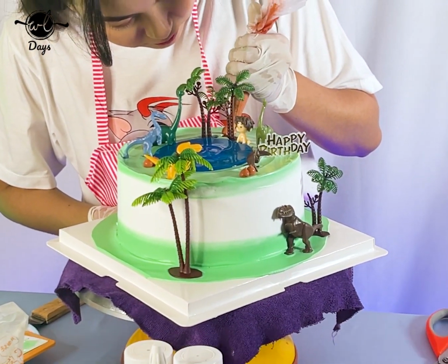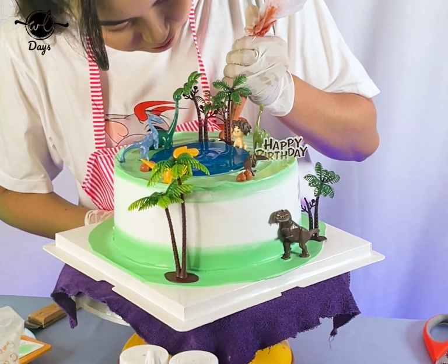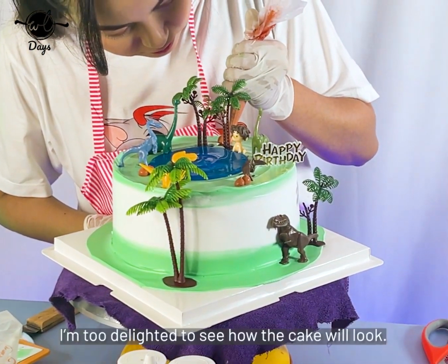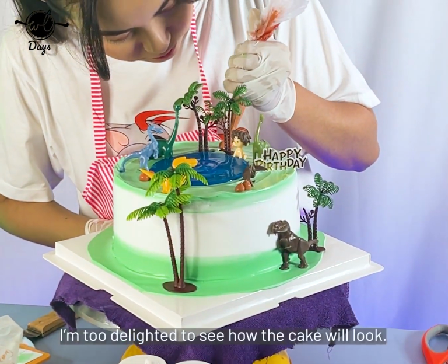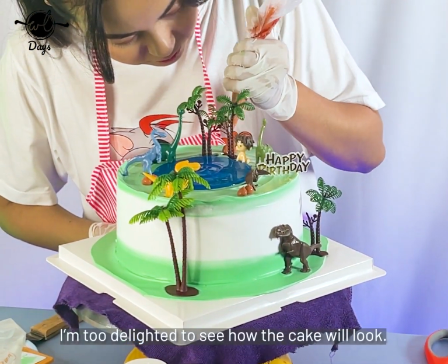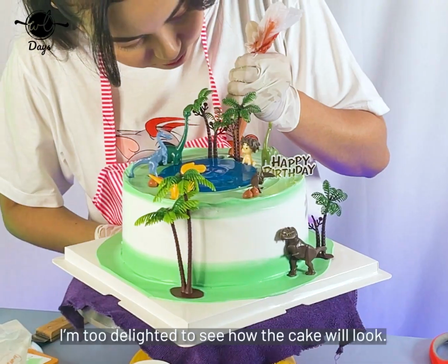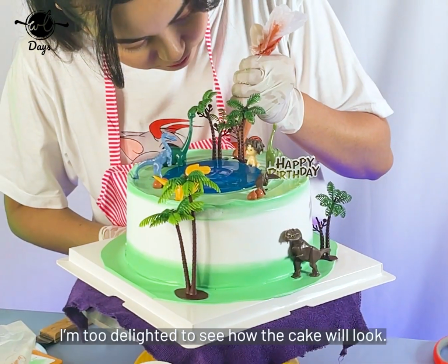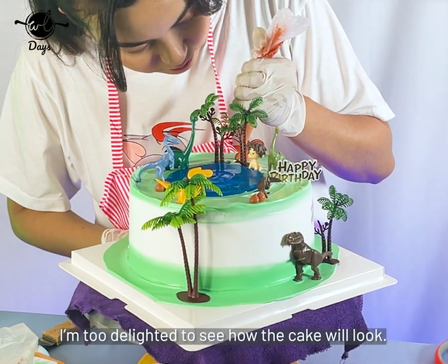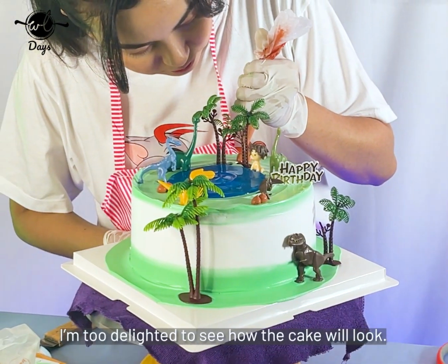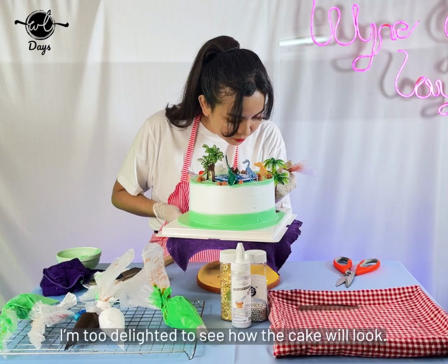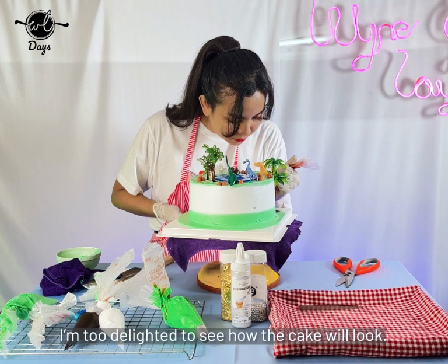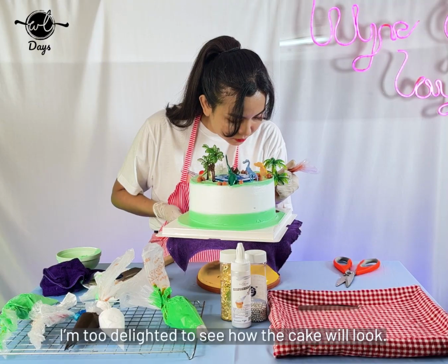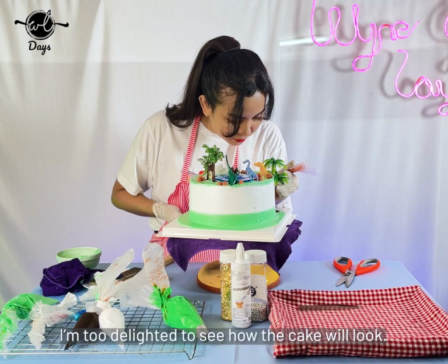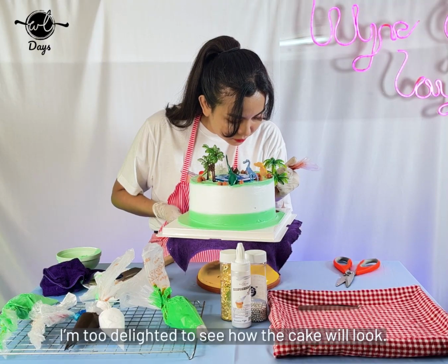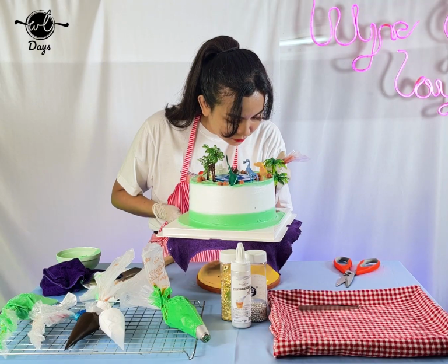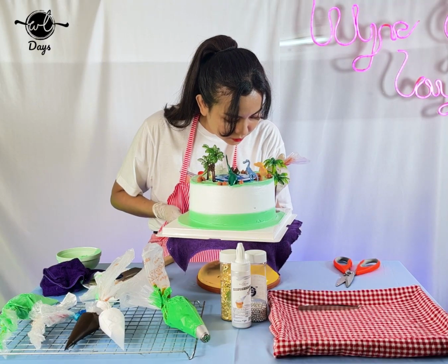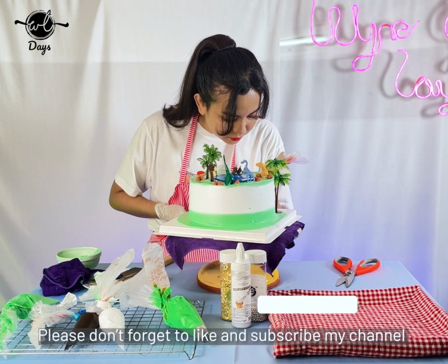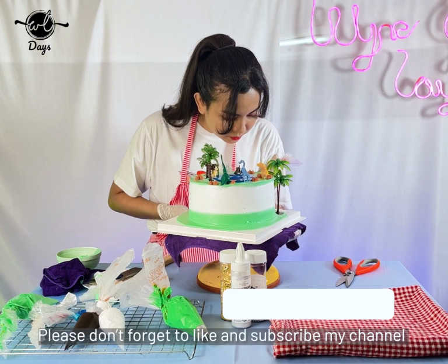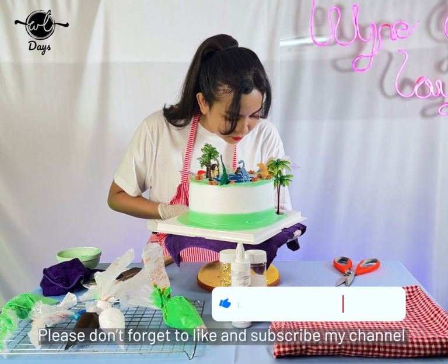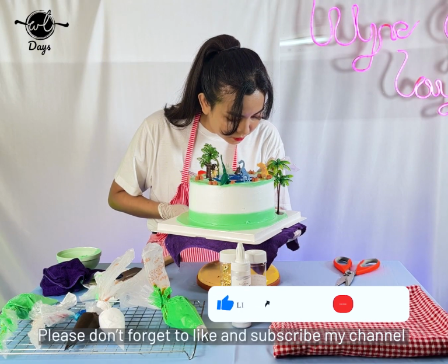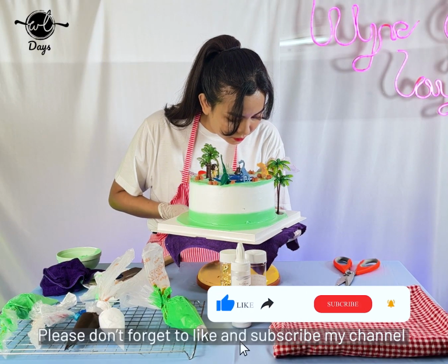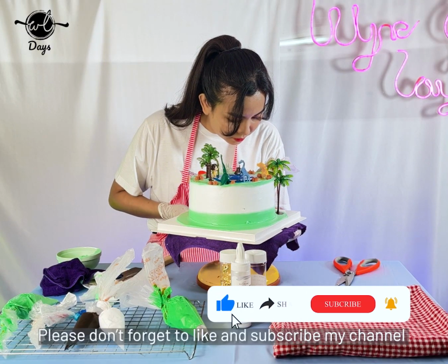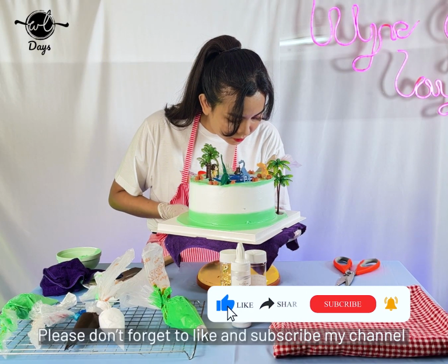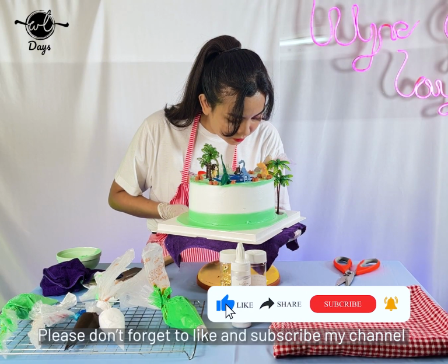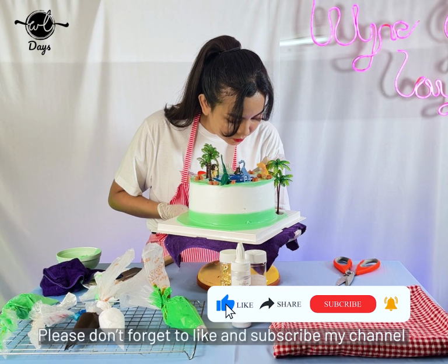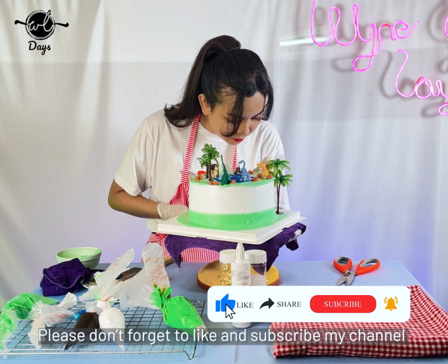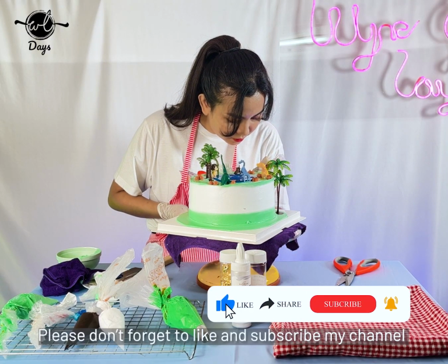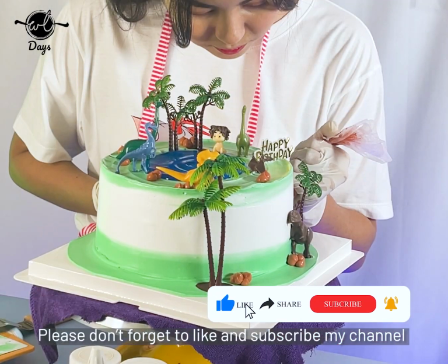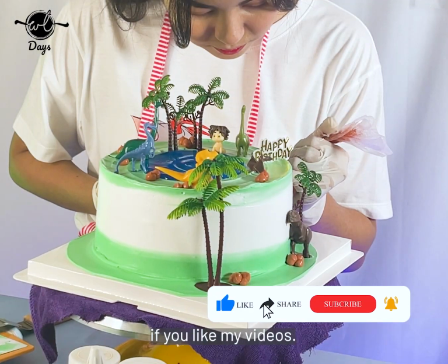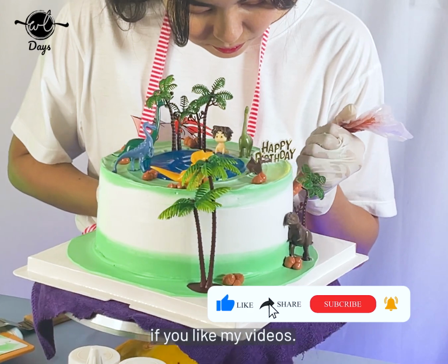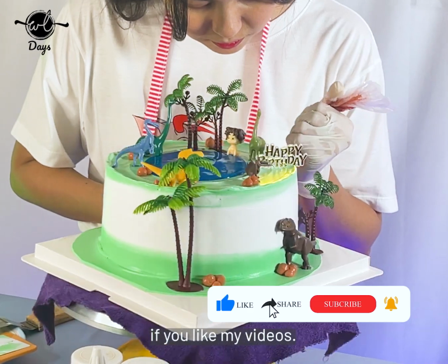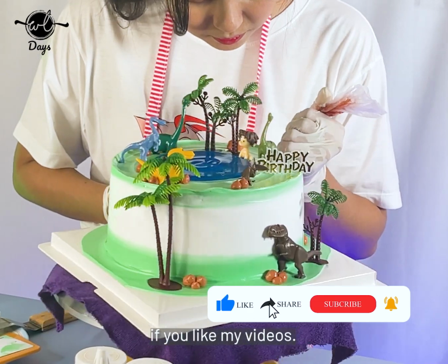Thank you very much for watching. If you like this video, please like and subscribe to our channel.